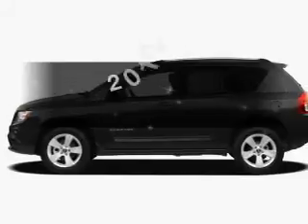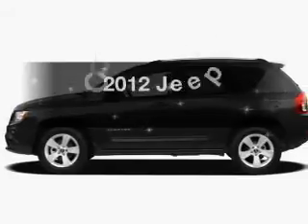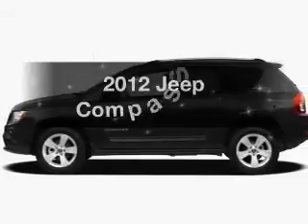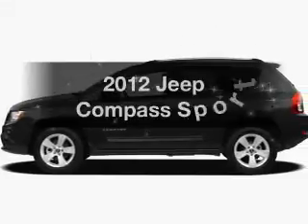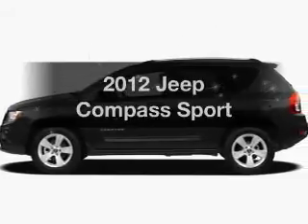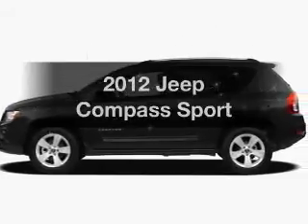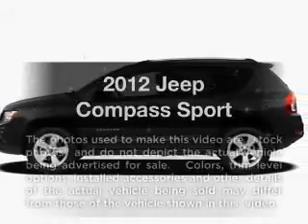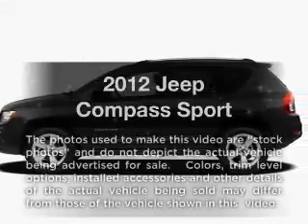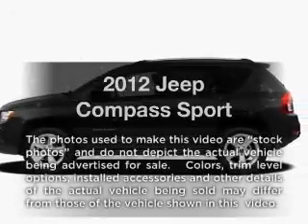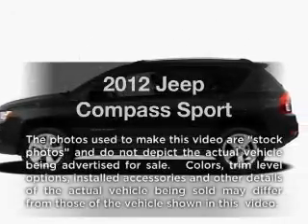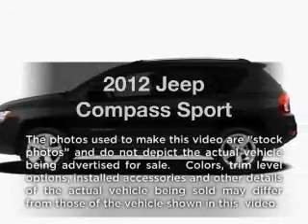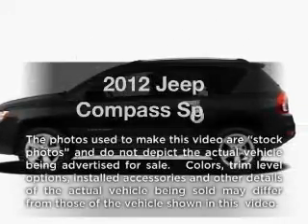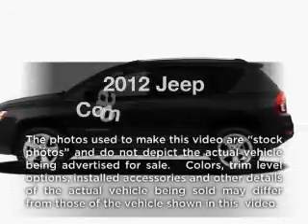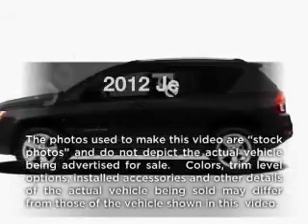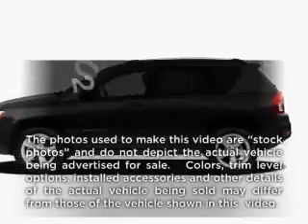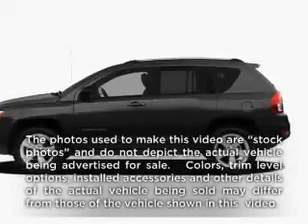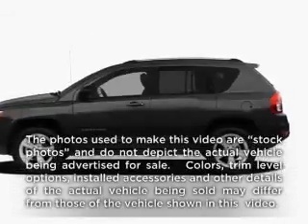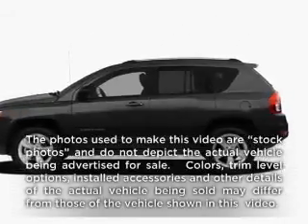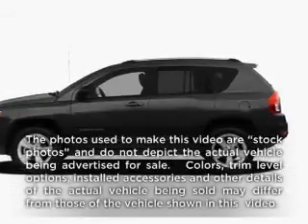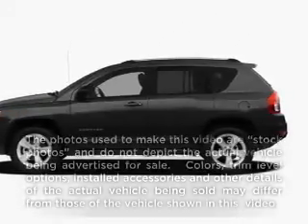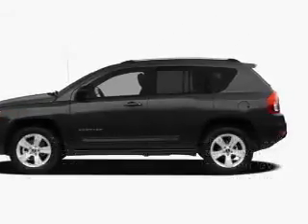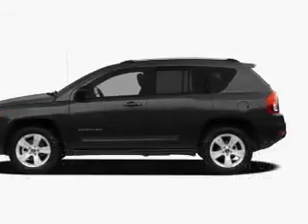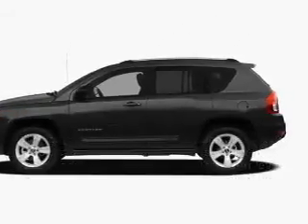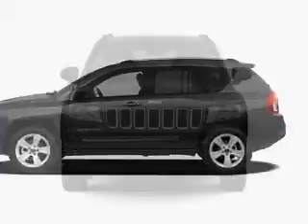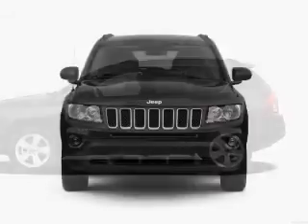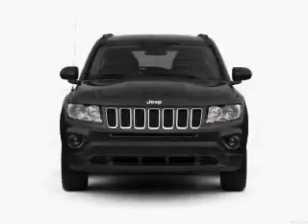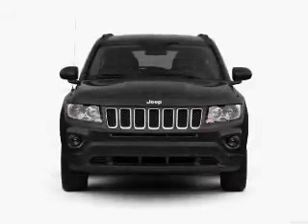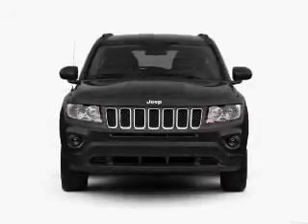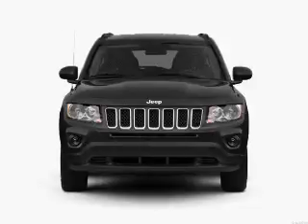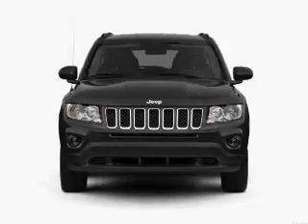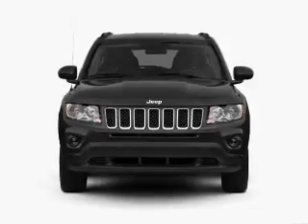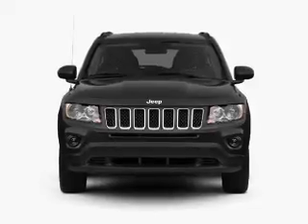Introducing the 2012 Jeep Compass. If you're looking for a first-rate auto, this one could be yours today.